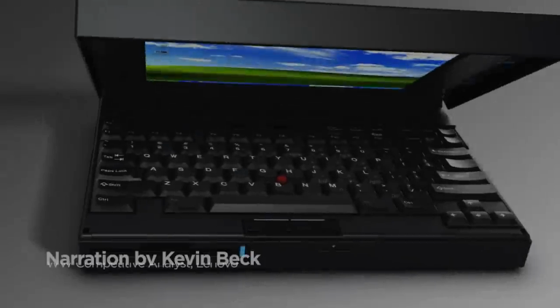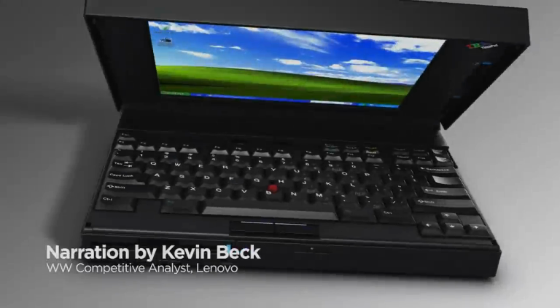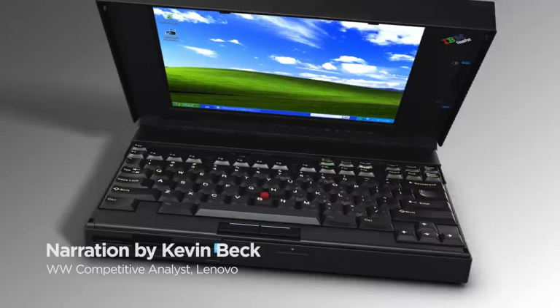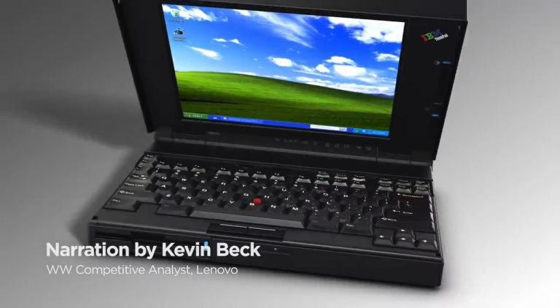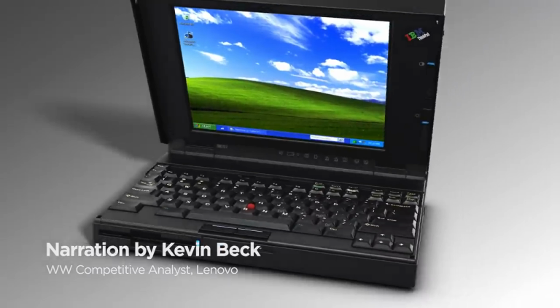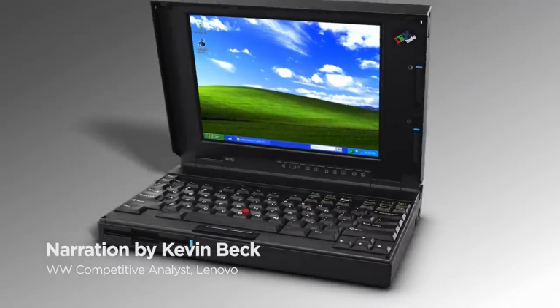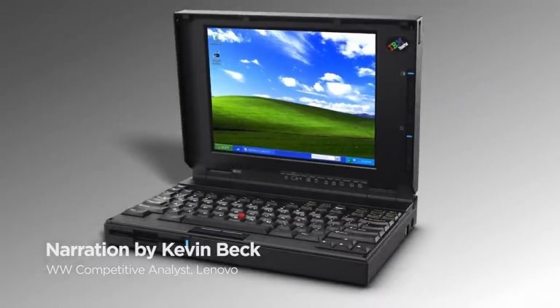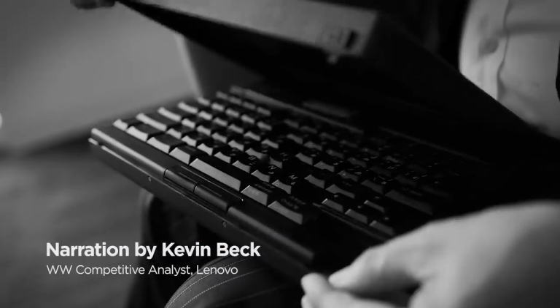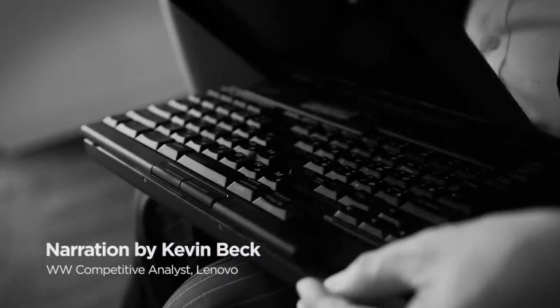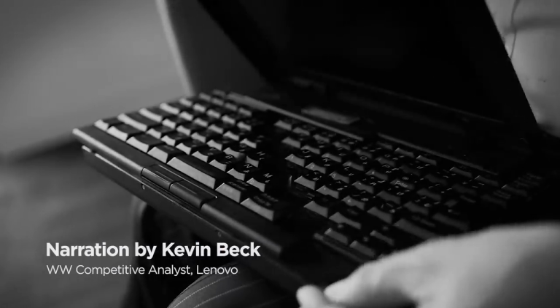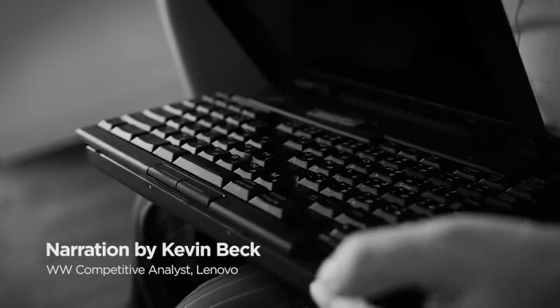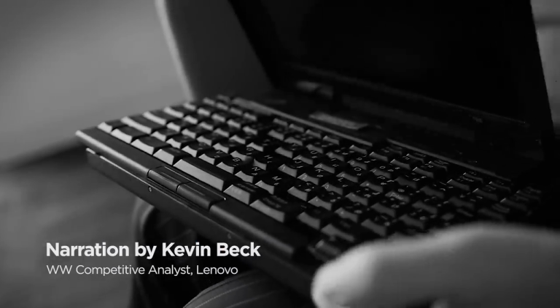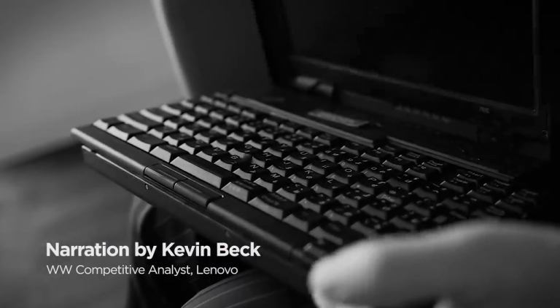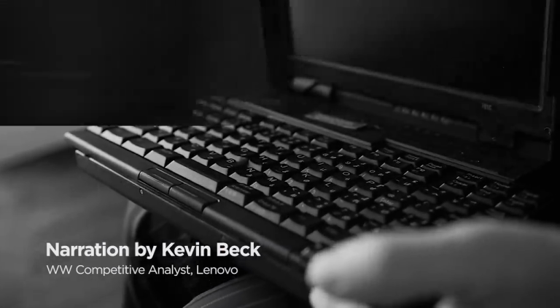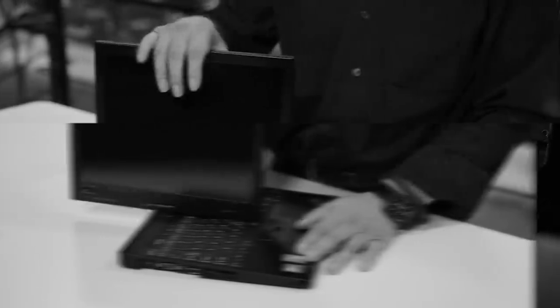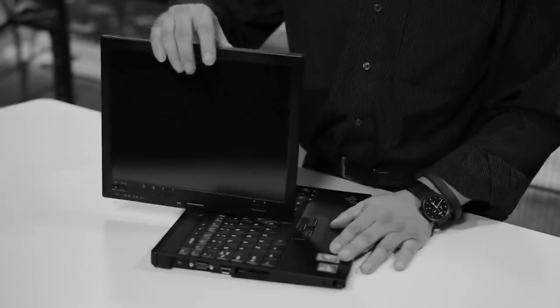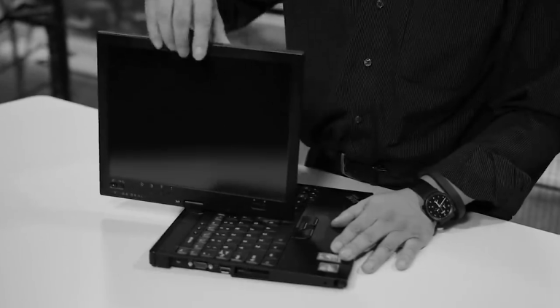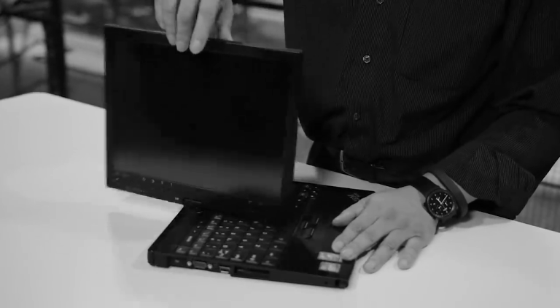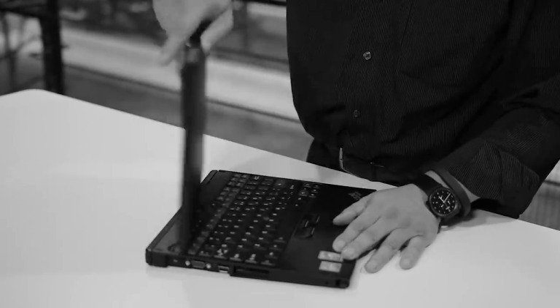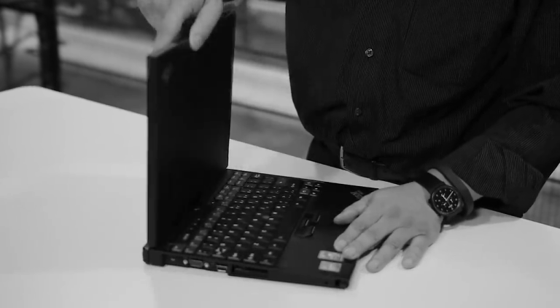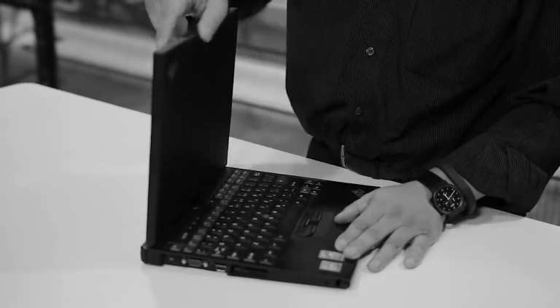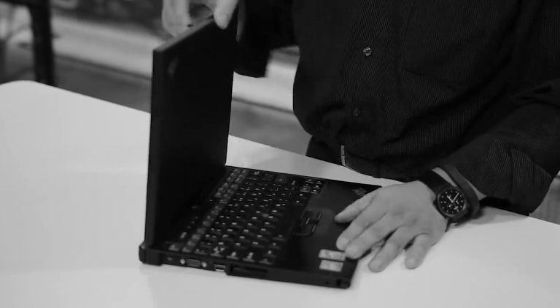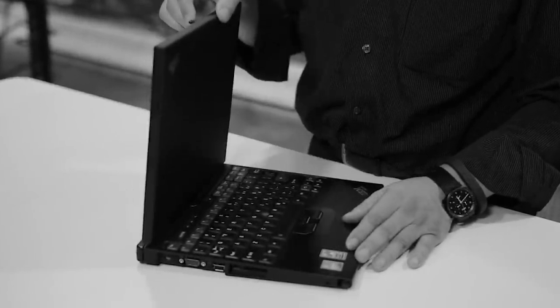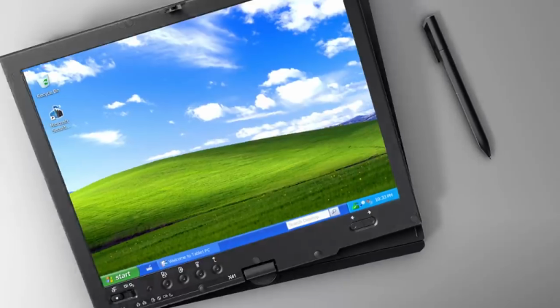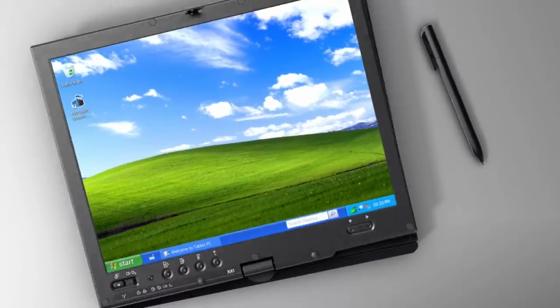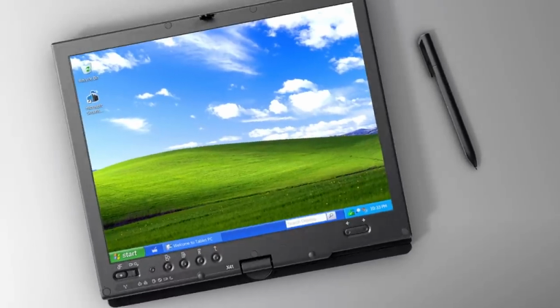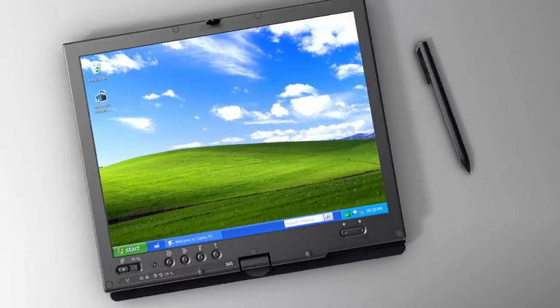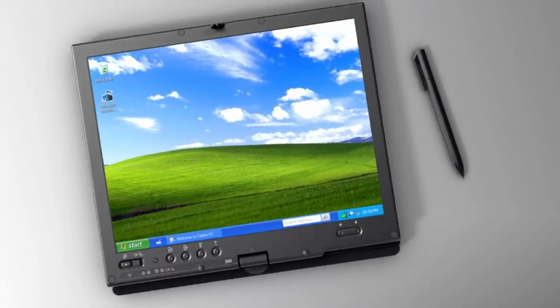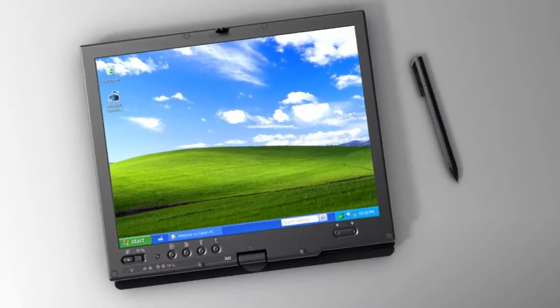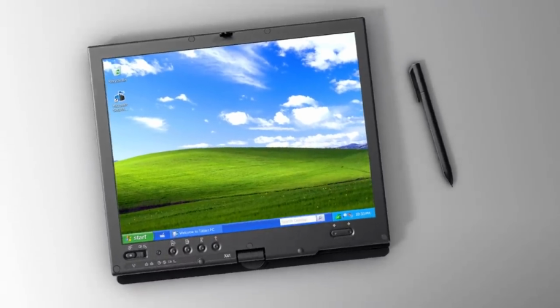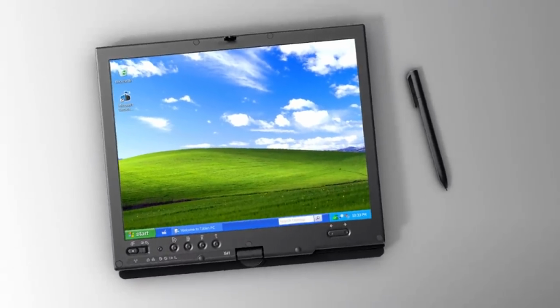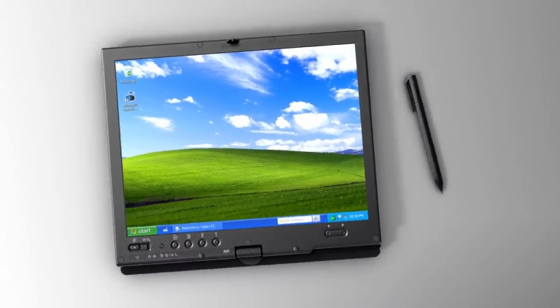Since the first ThinkPad, user experience has defined design. How can you be more productive, closer to your work, quicker?